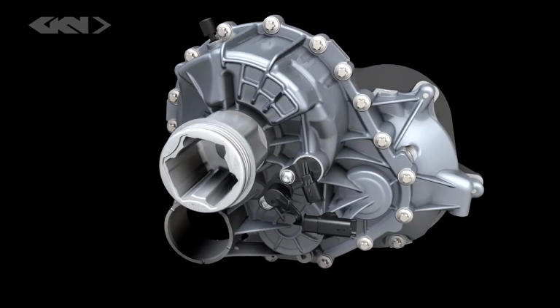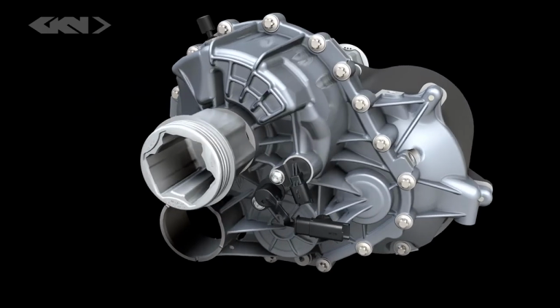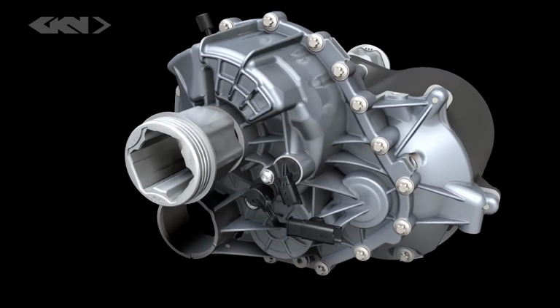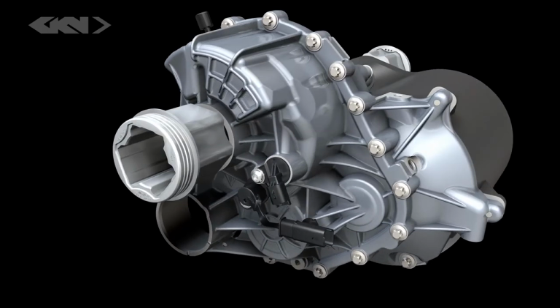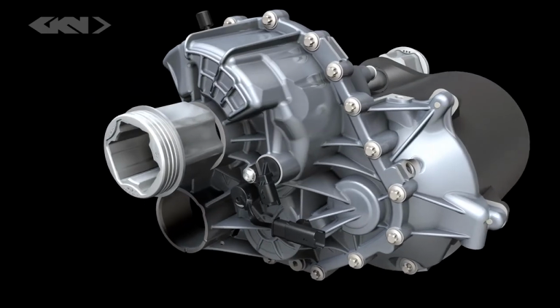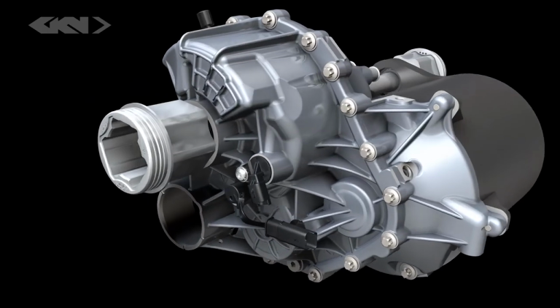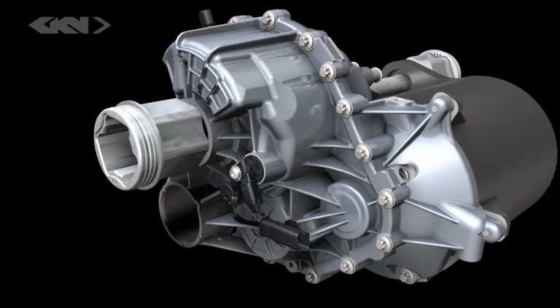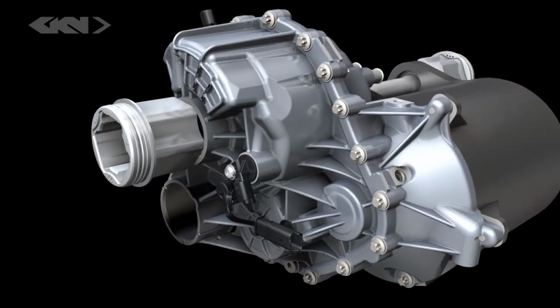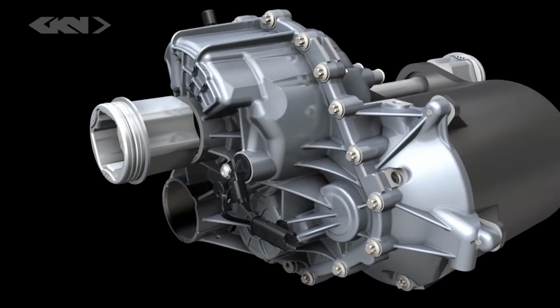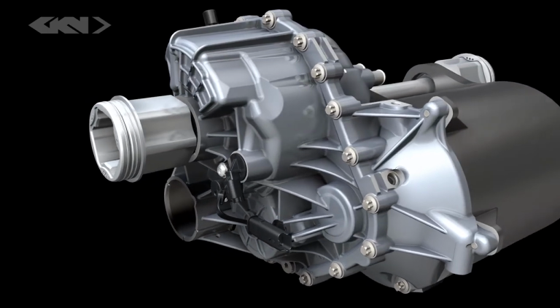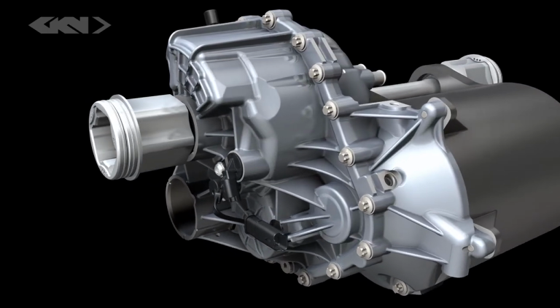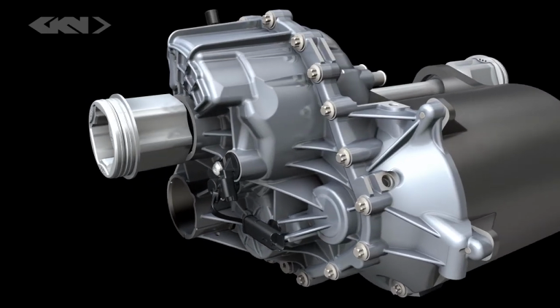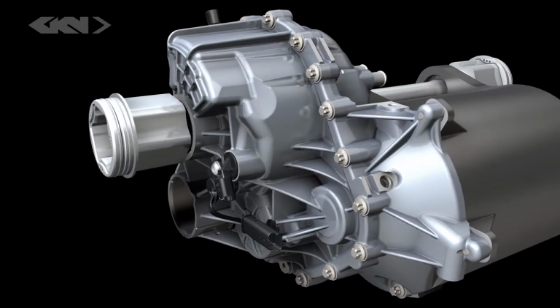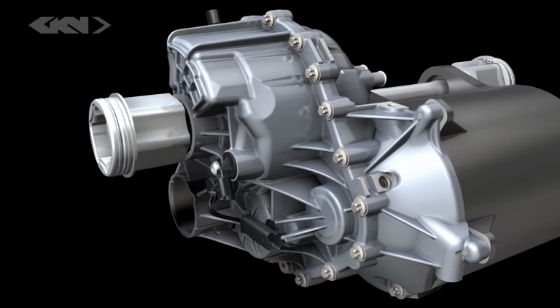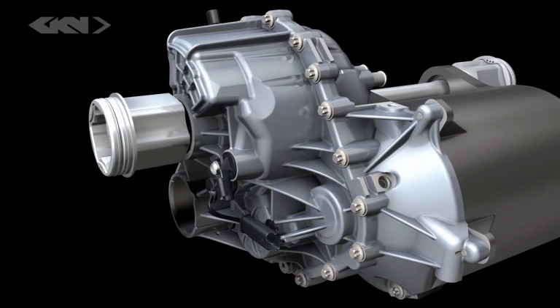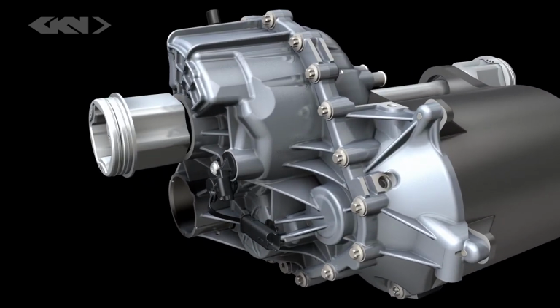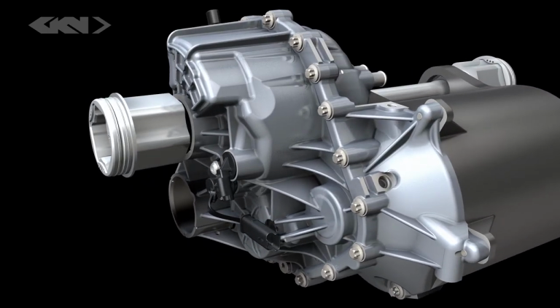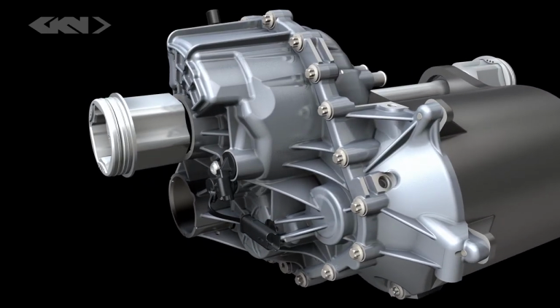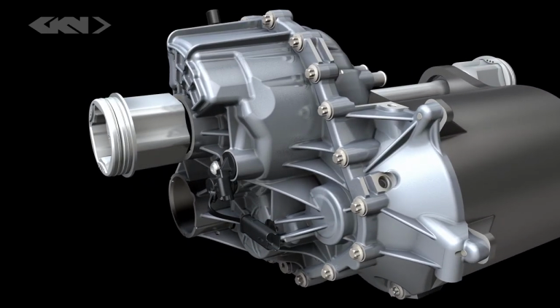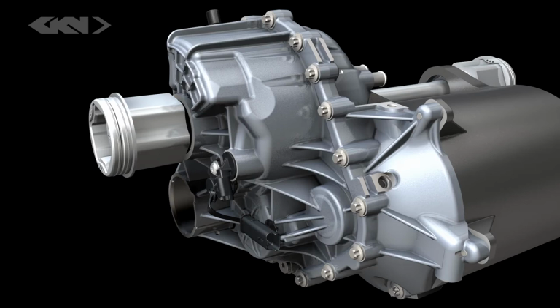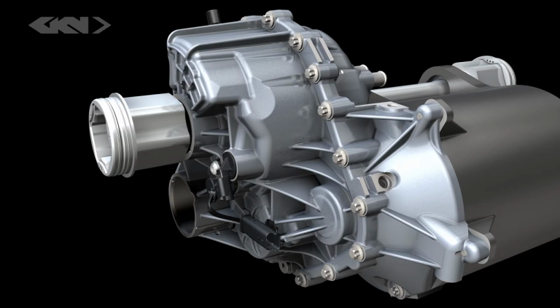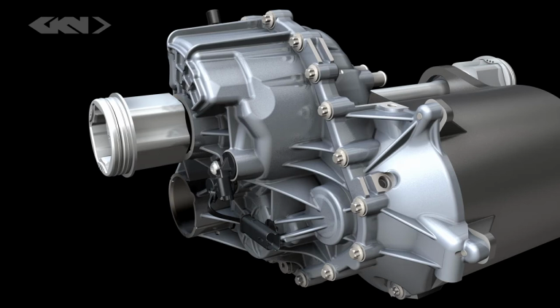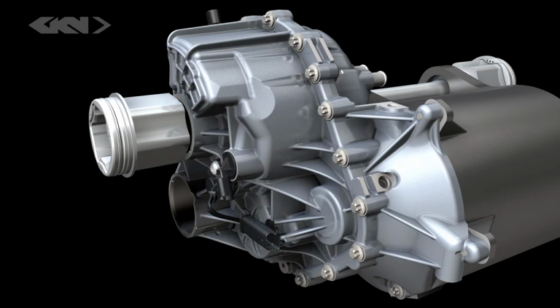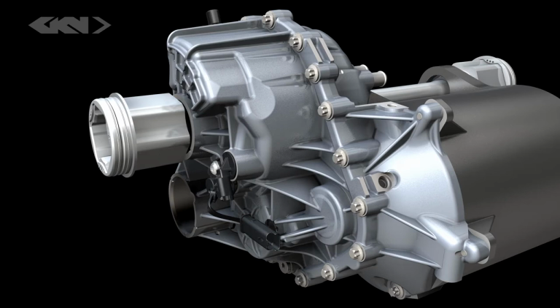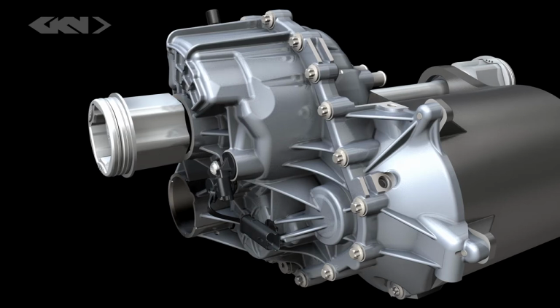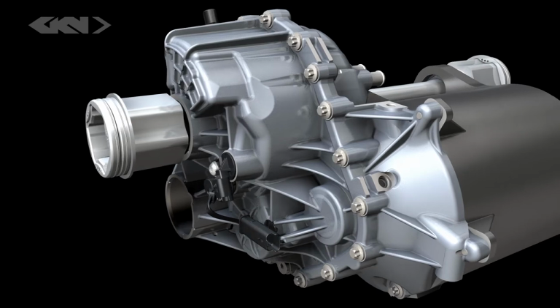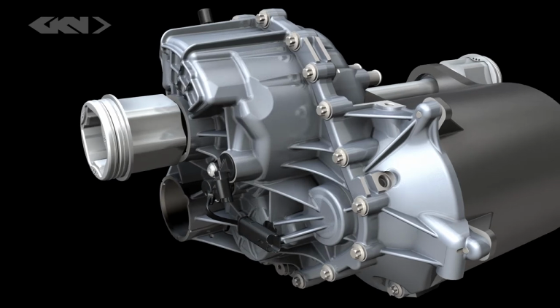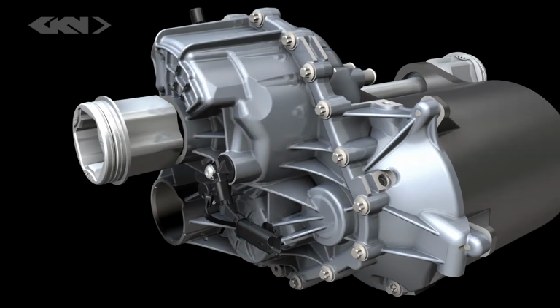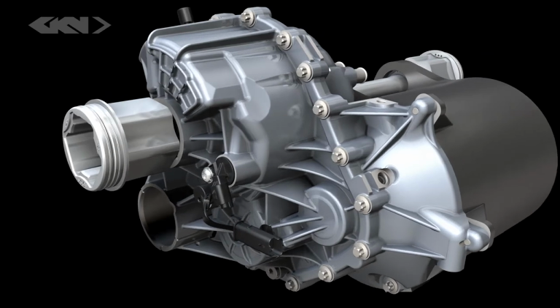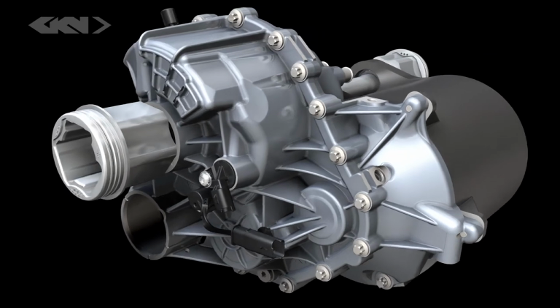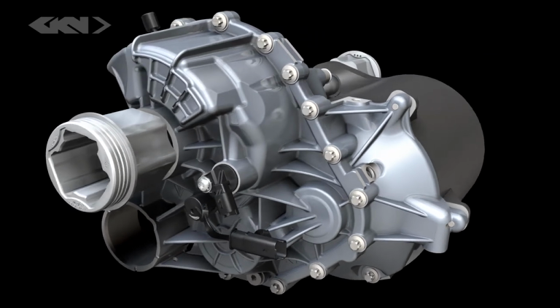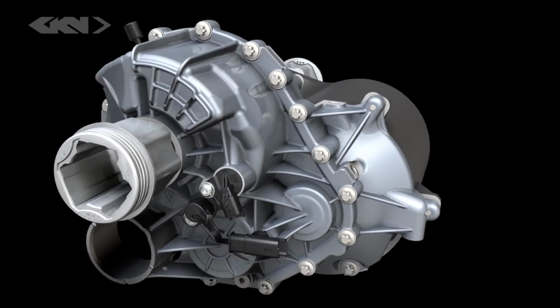GKN Driveline's solution was to position the output overhead, using an innovative lubrication concept to manage the oil flow.